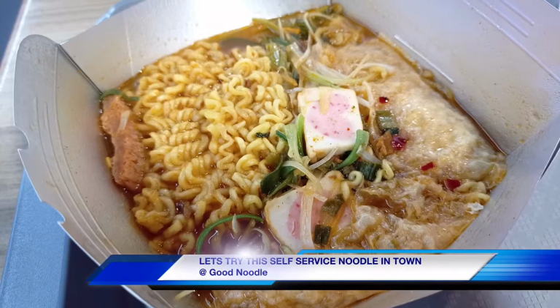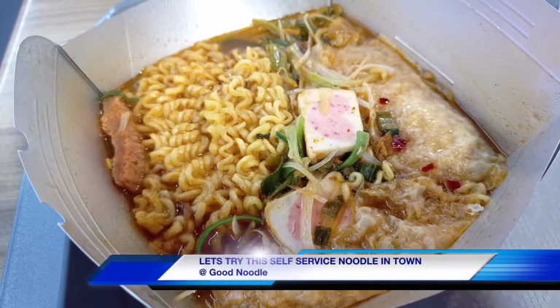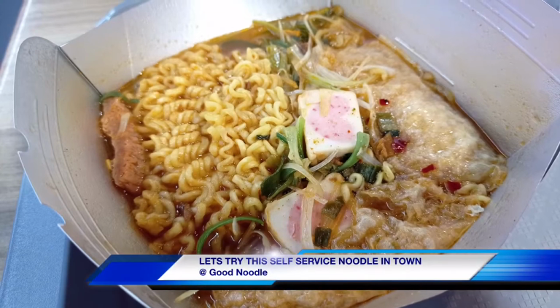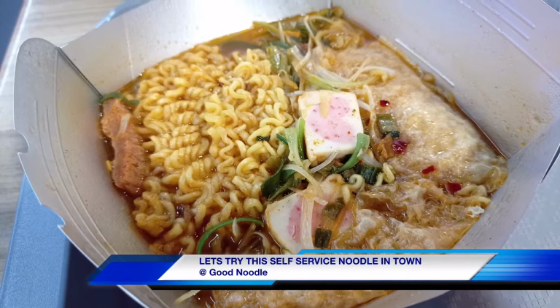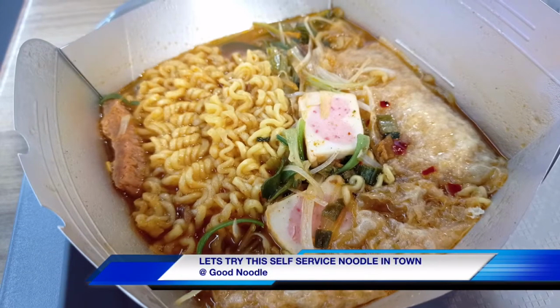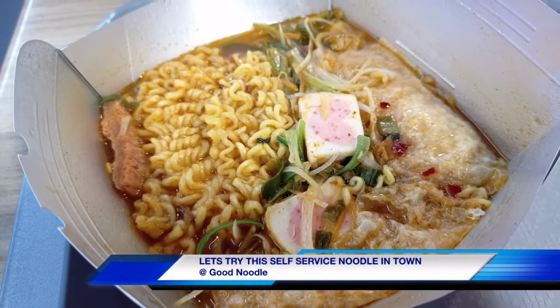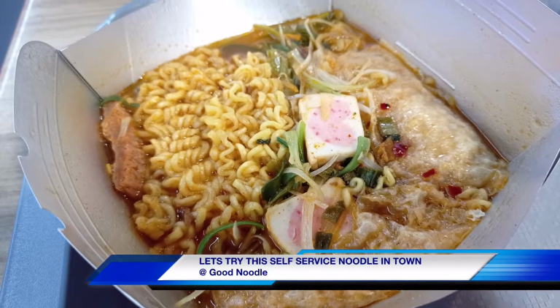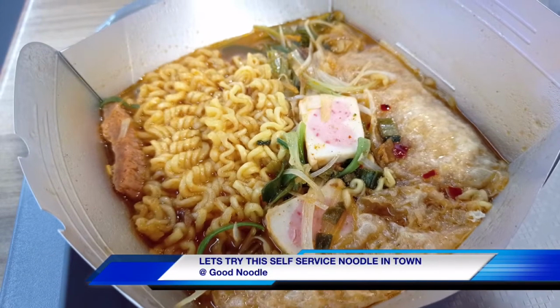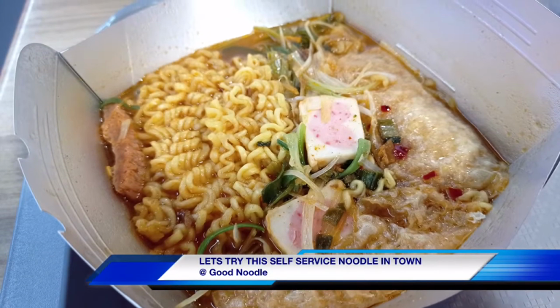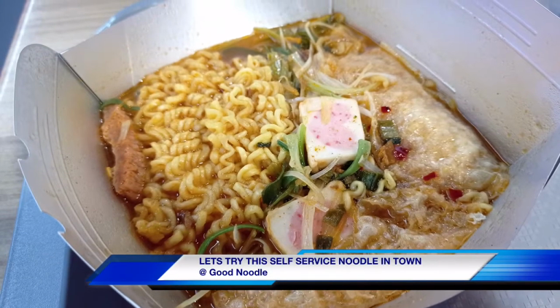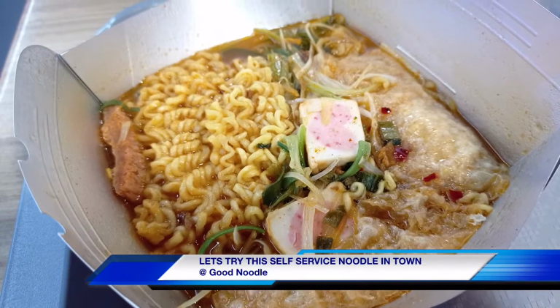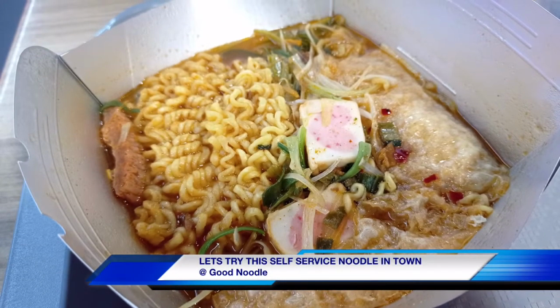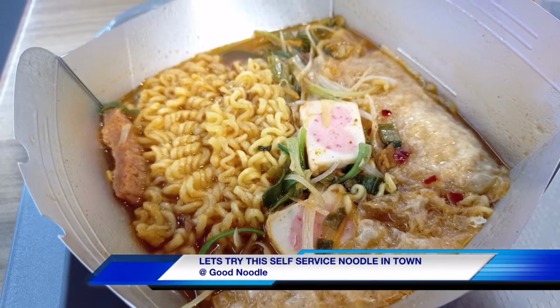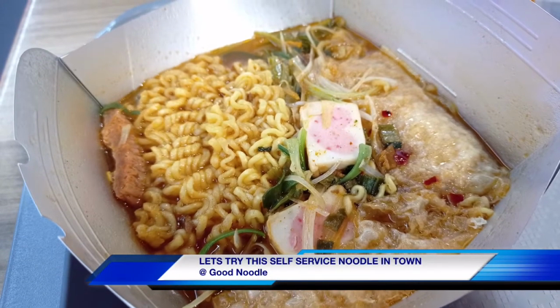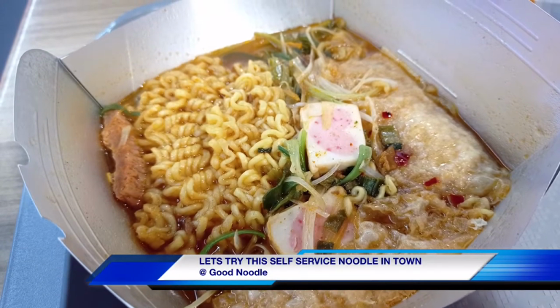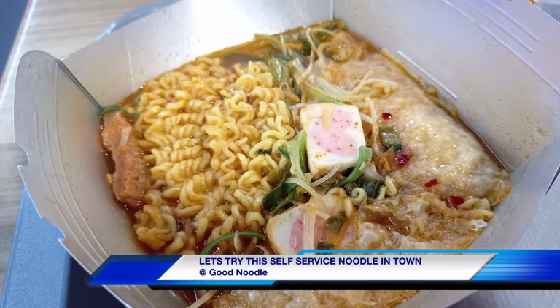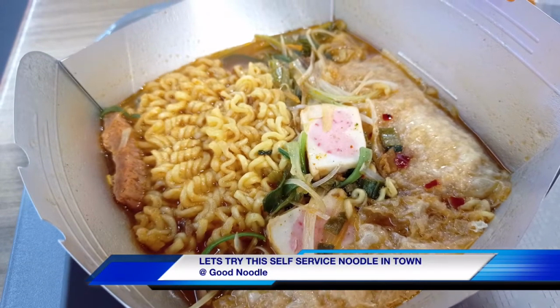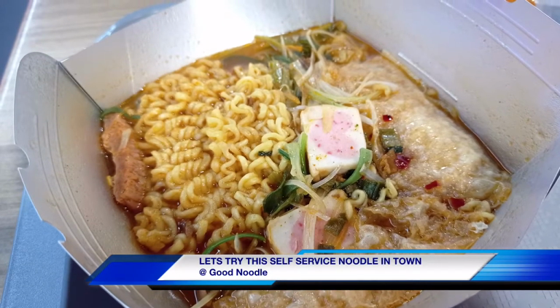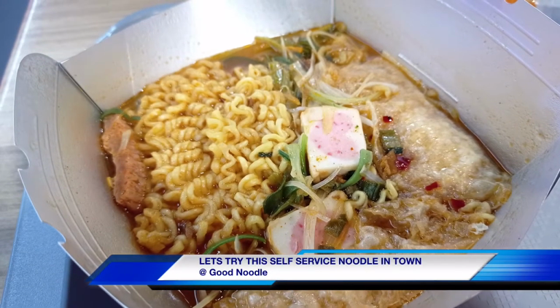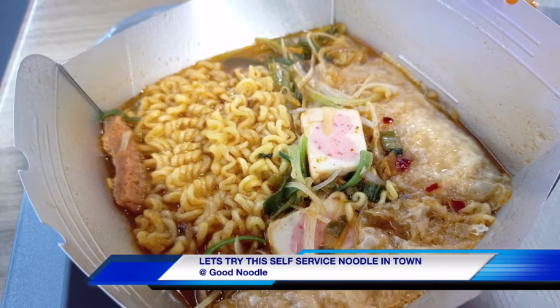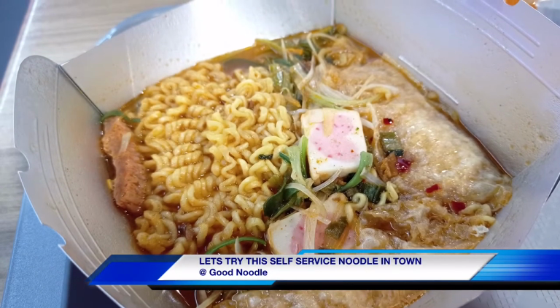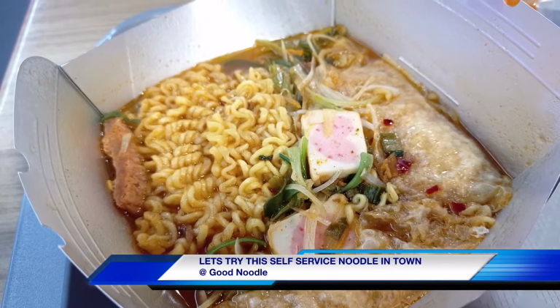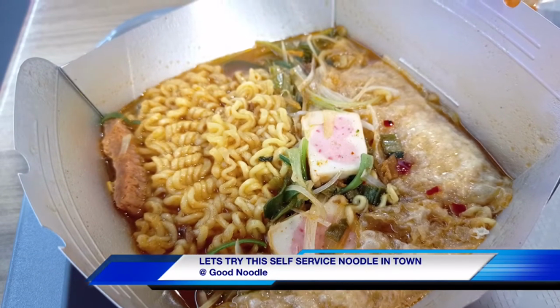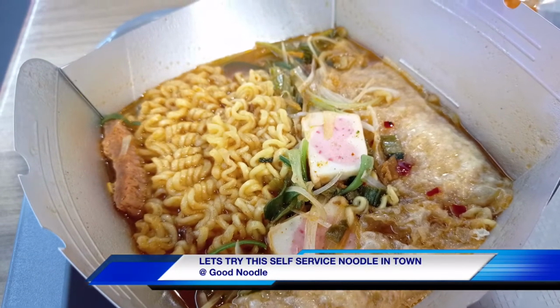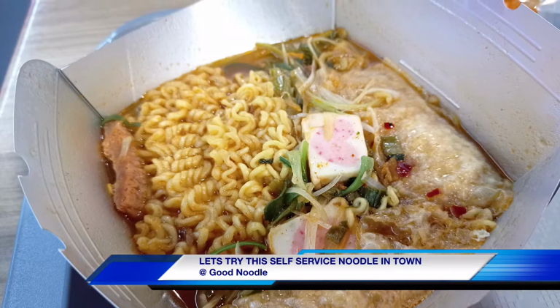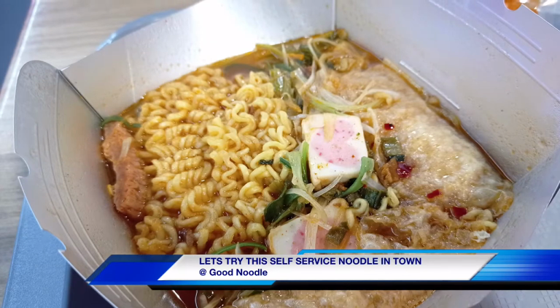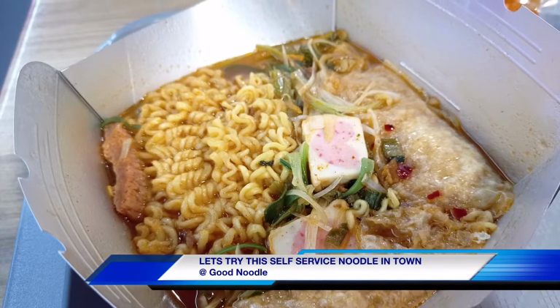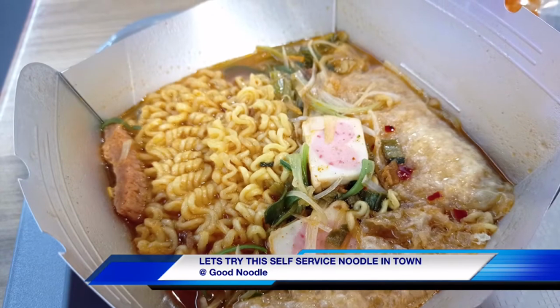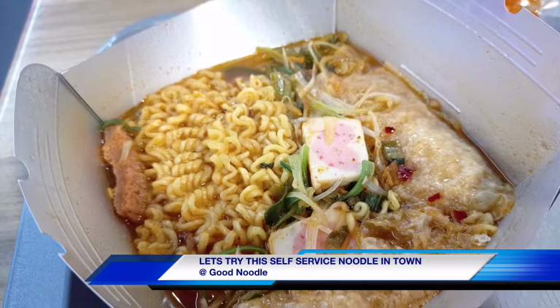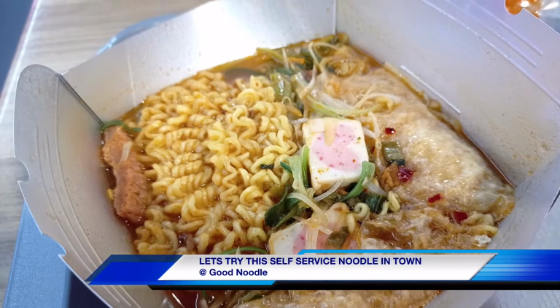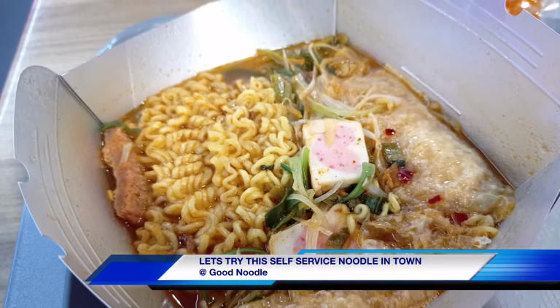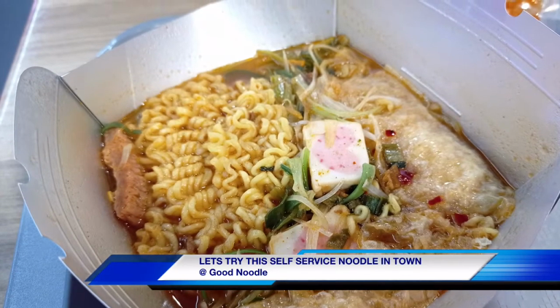Today let me introduce one of the noodle shops where there are so many varieties of noodles.